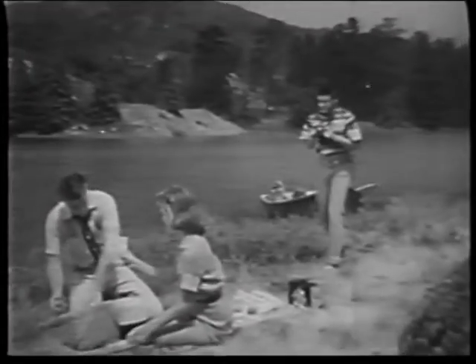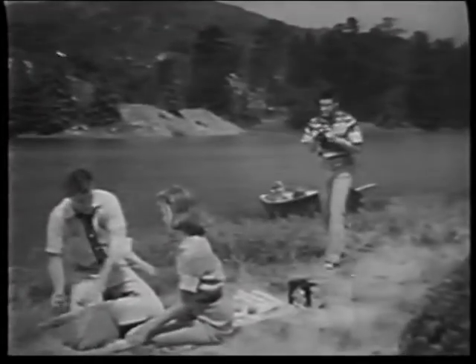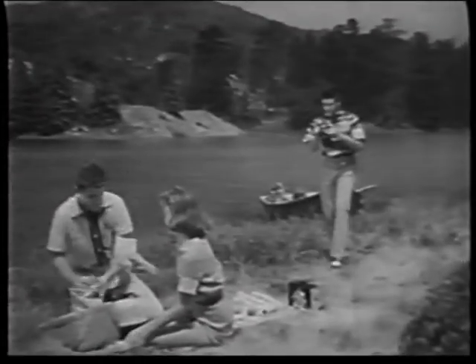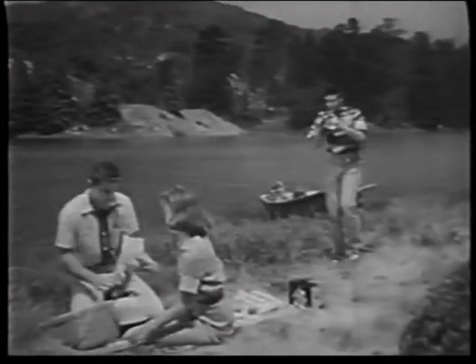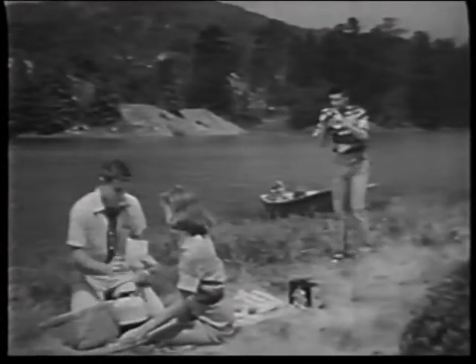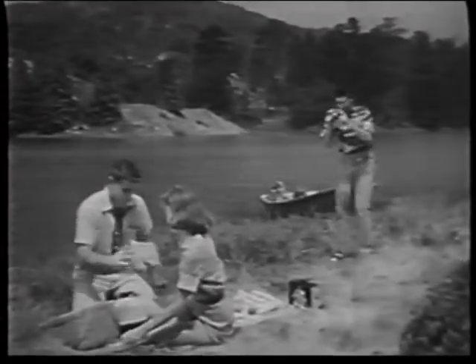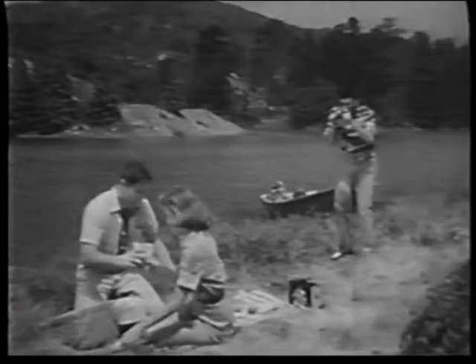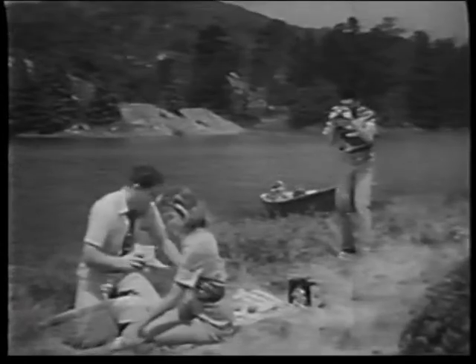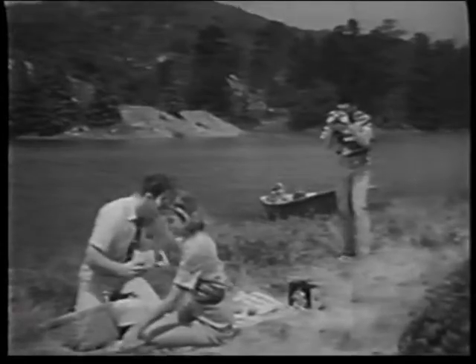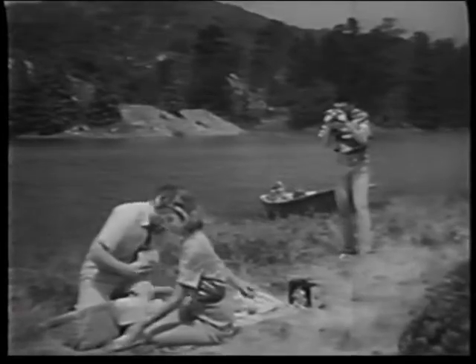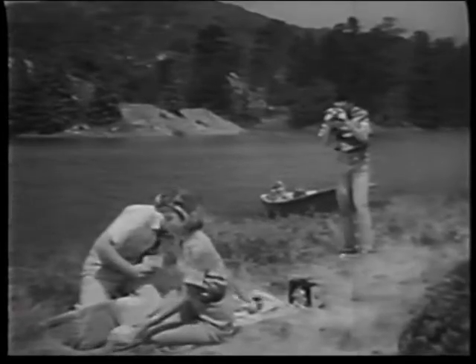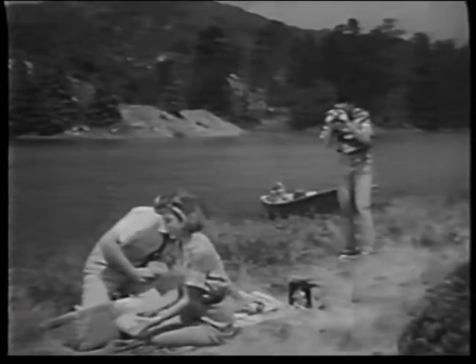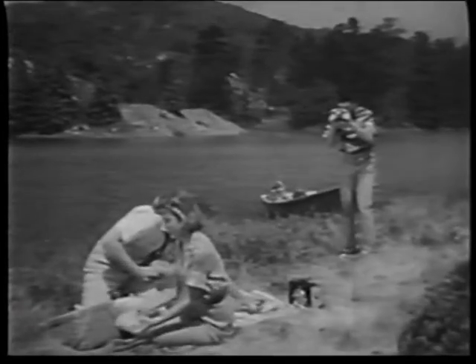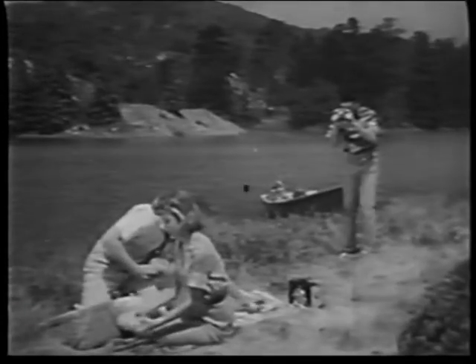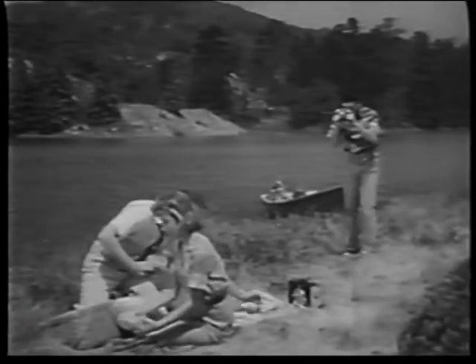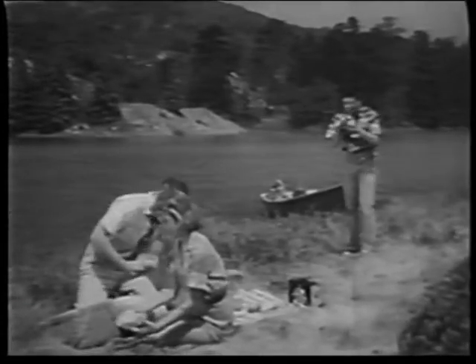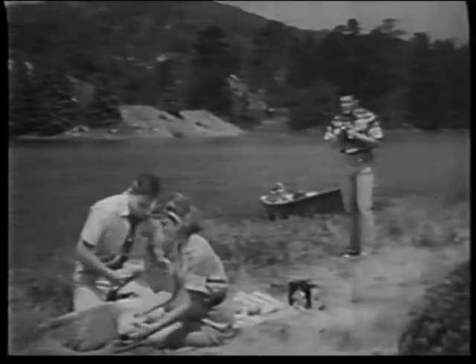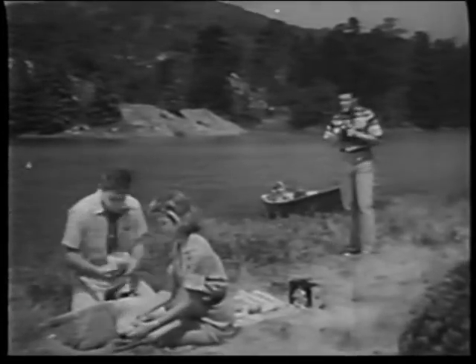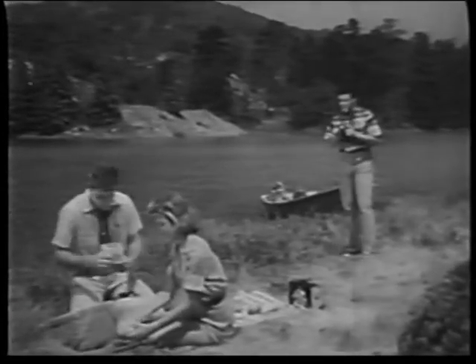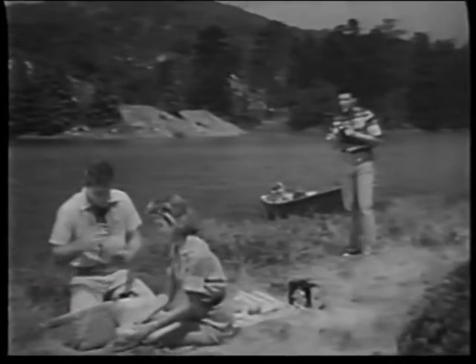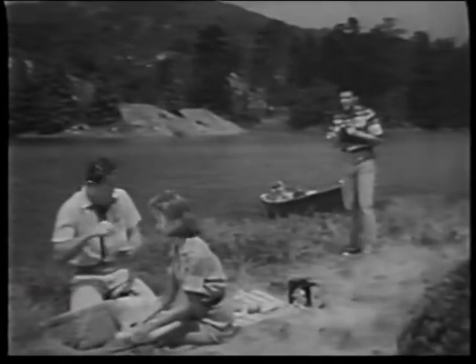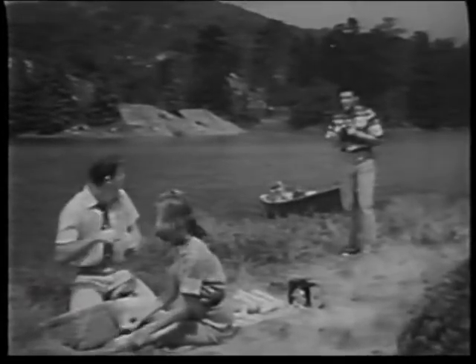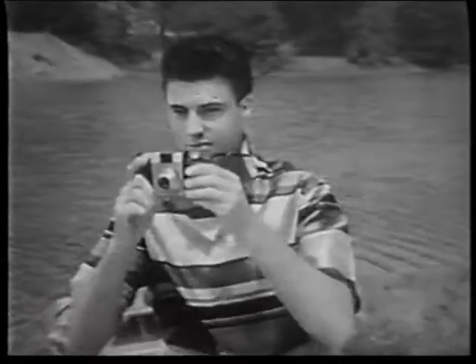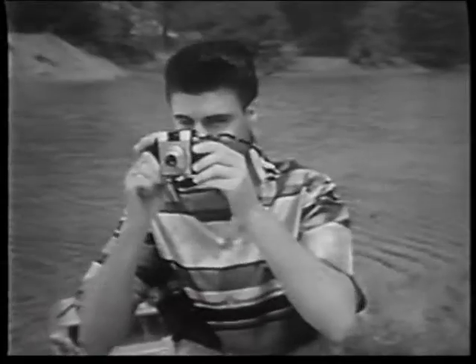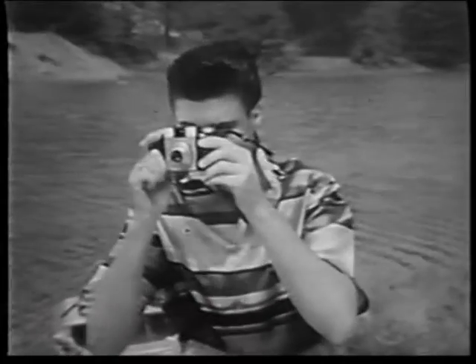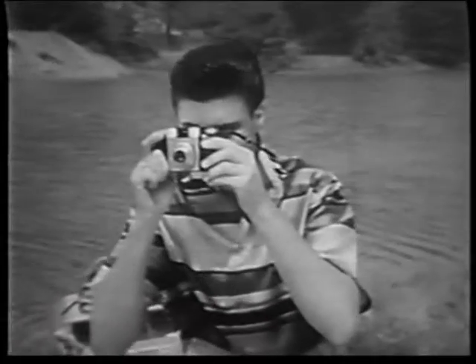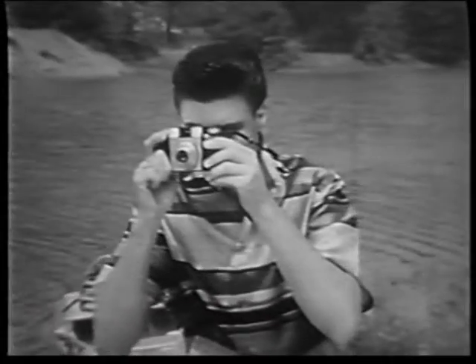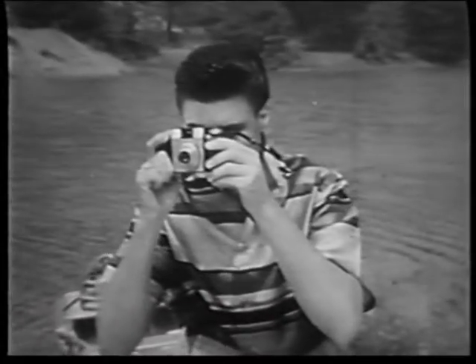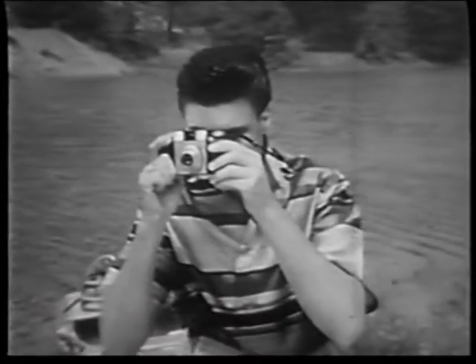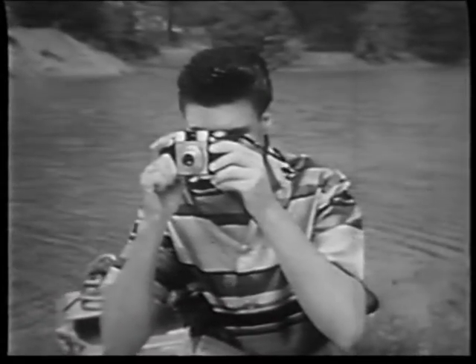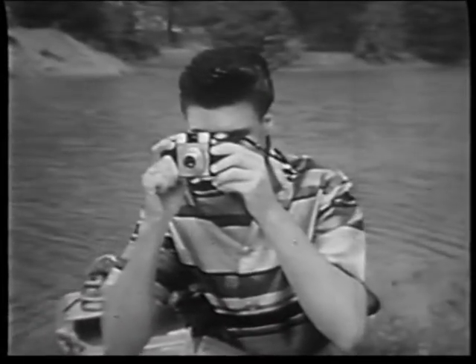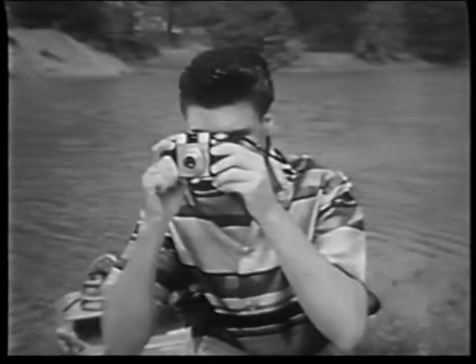The secret lies in color slides — the color slides they take with their new Kodak Pony camera.